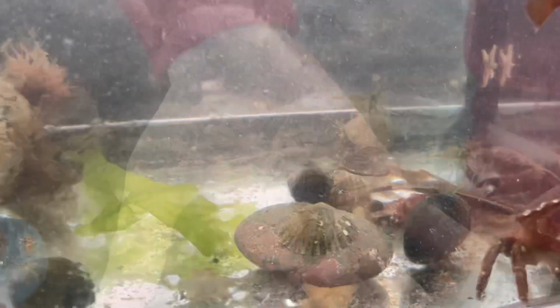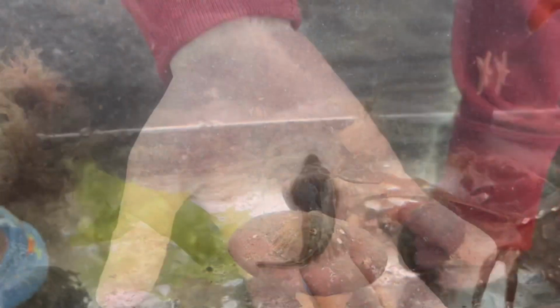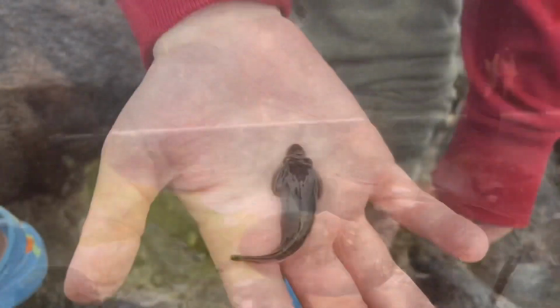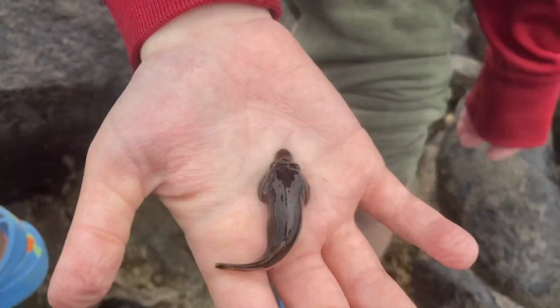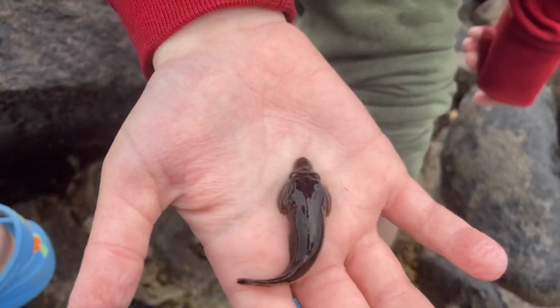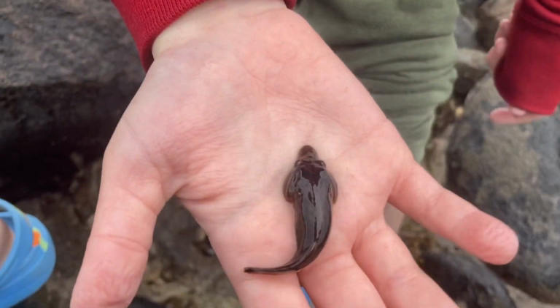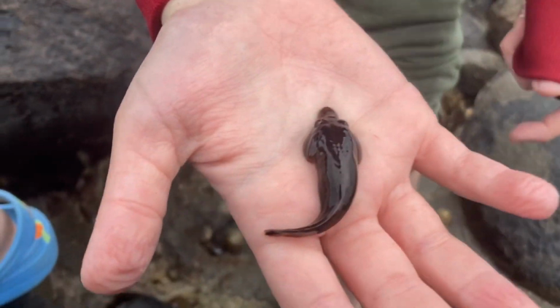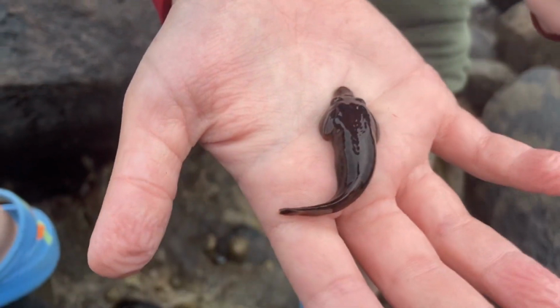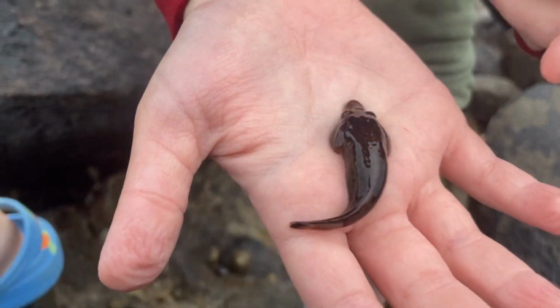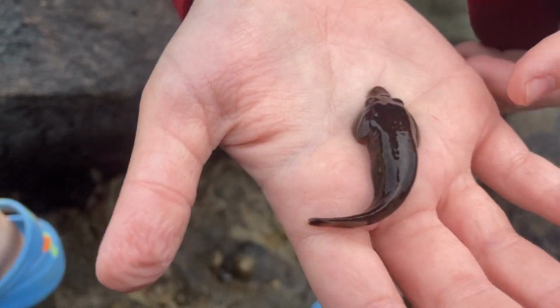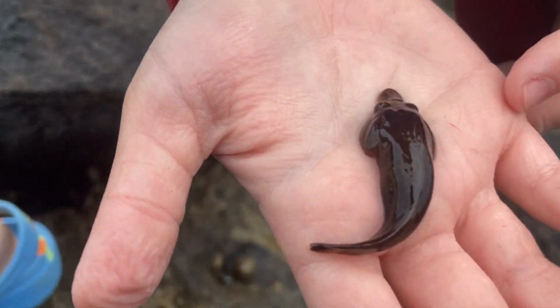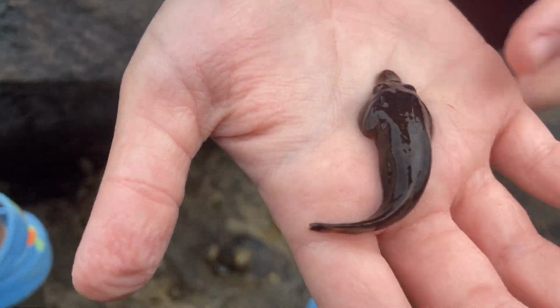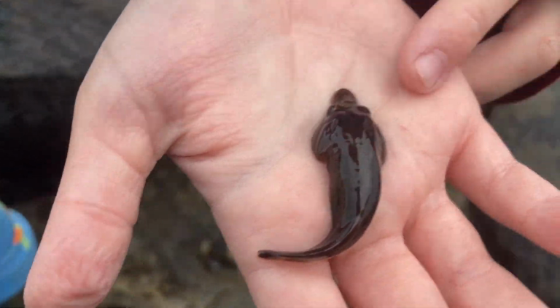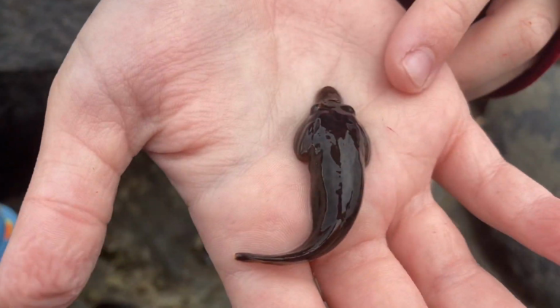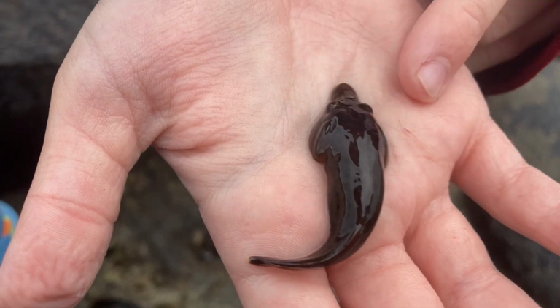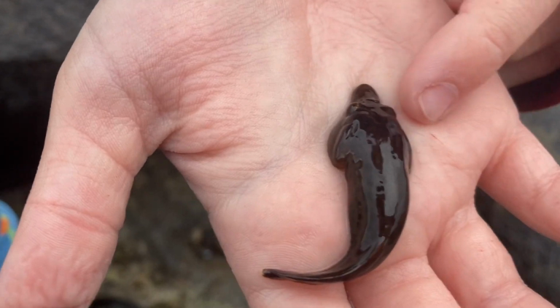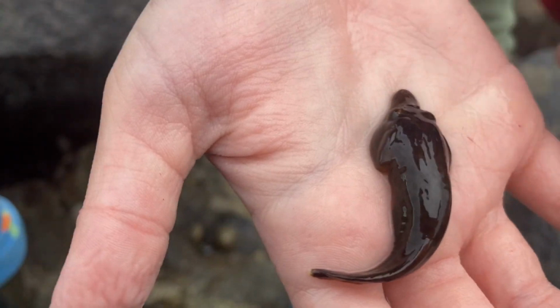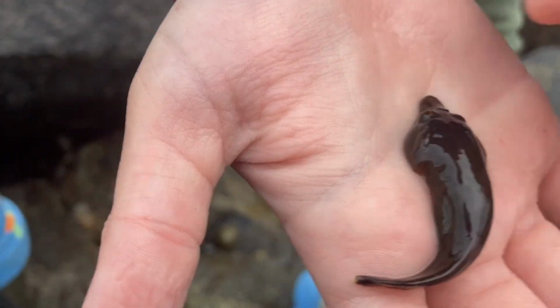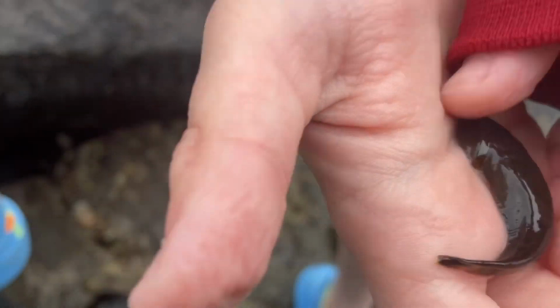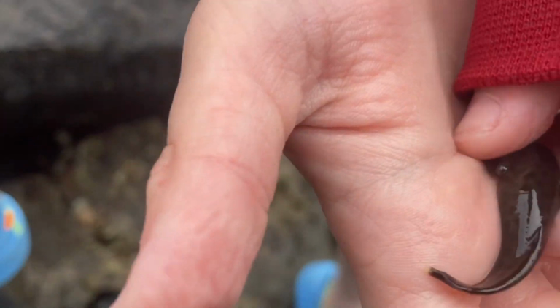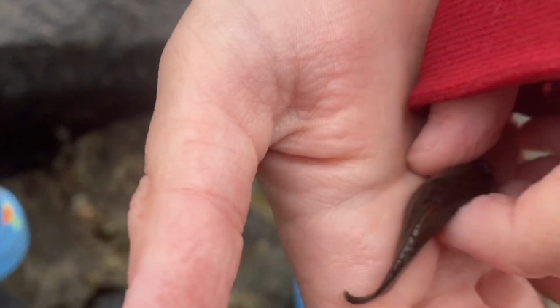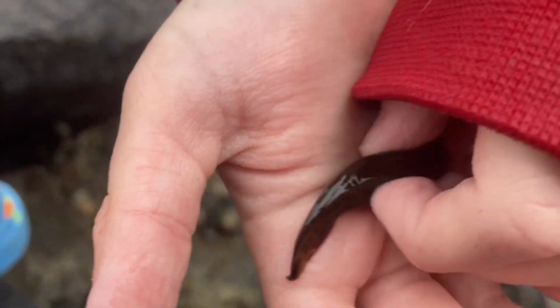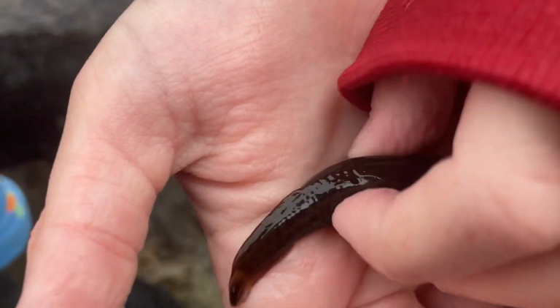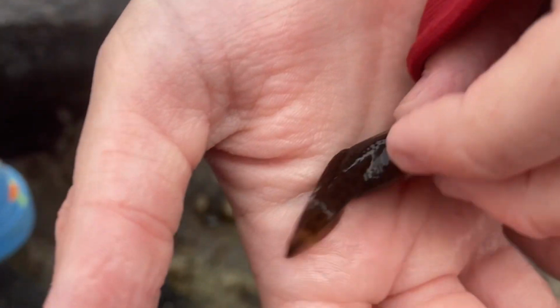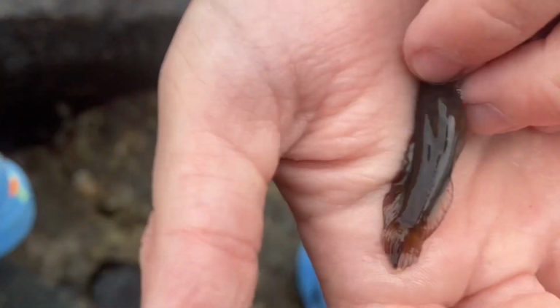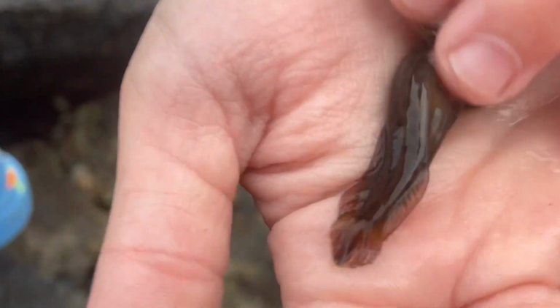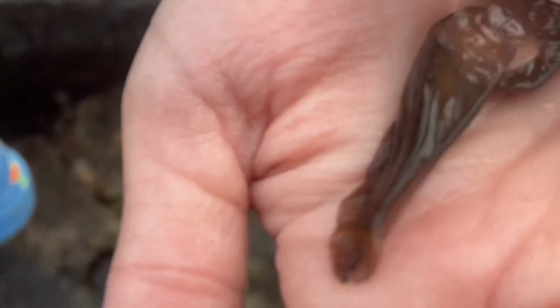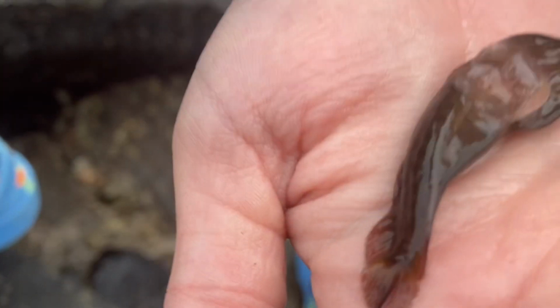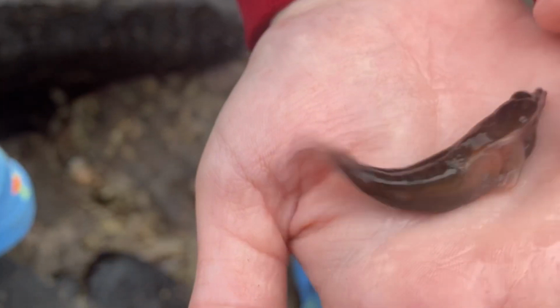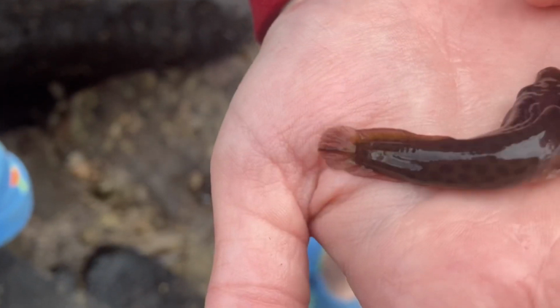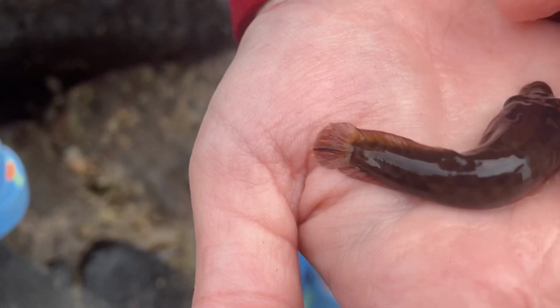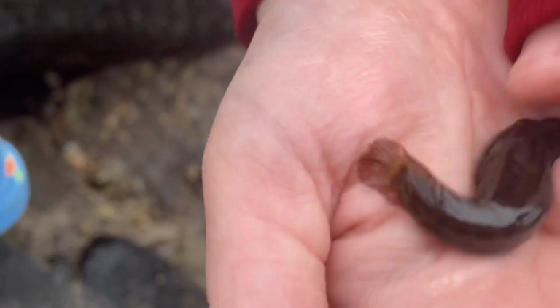Last but not least we've got this little guy - the Cornish sucker fish. There's his sucker.